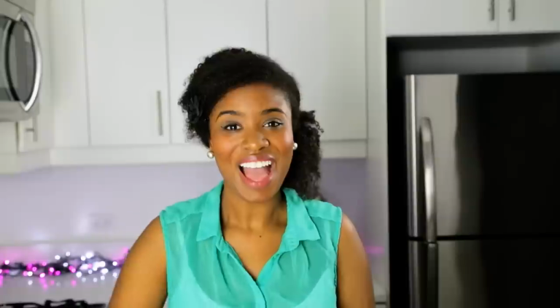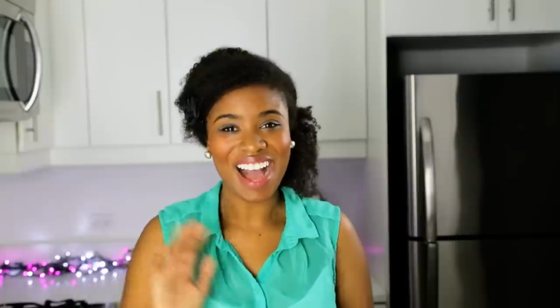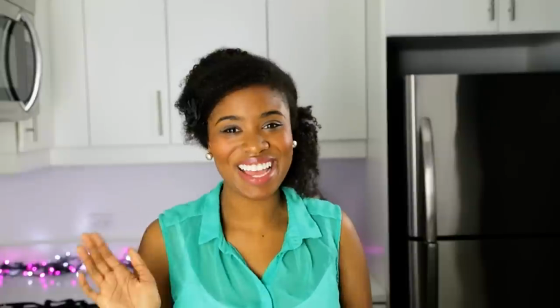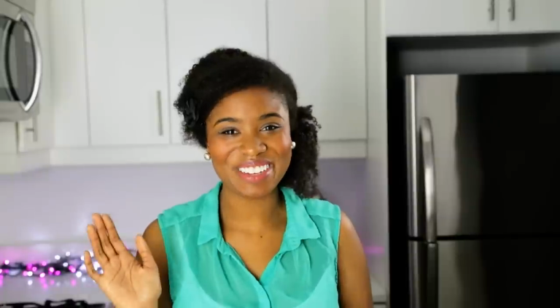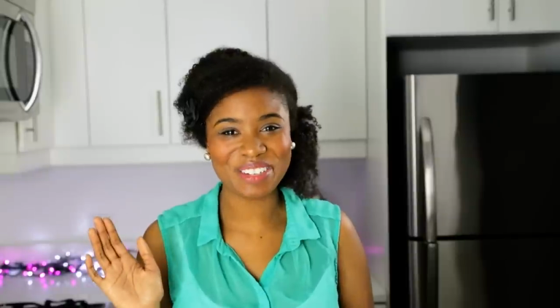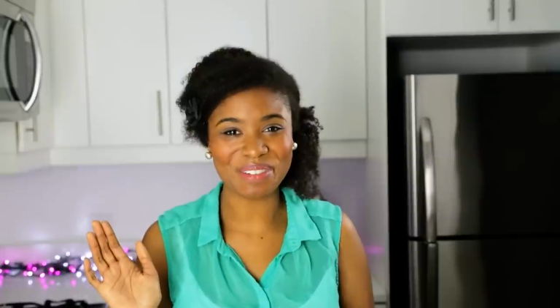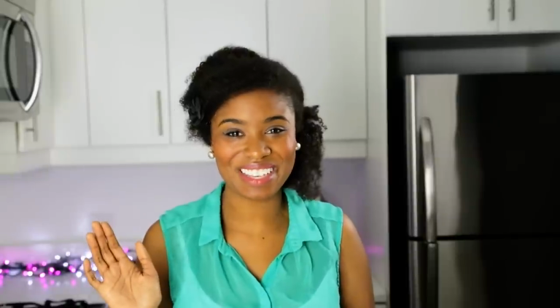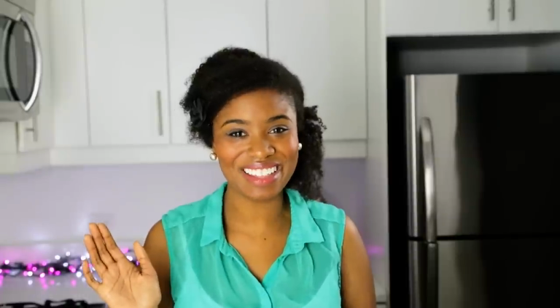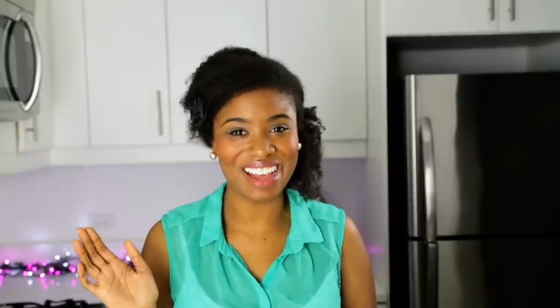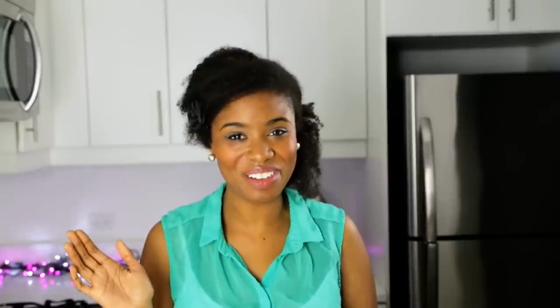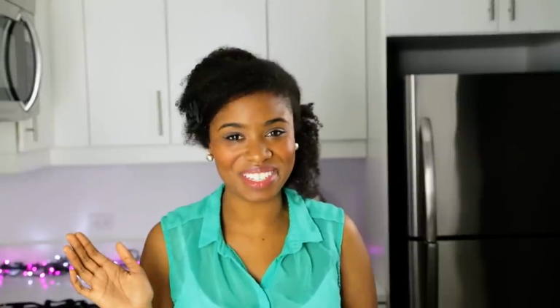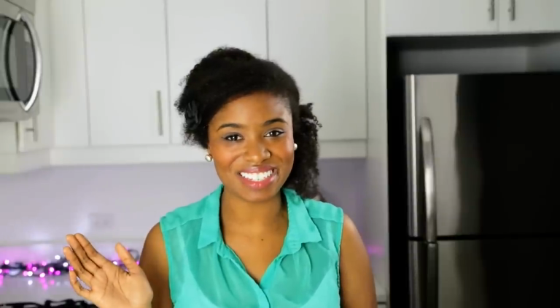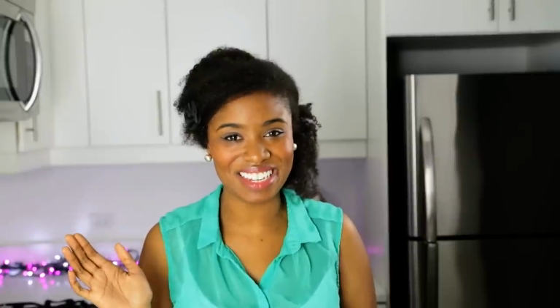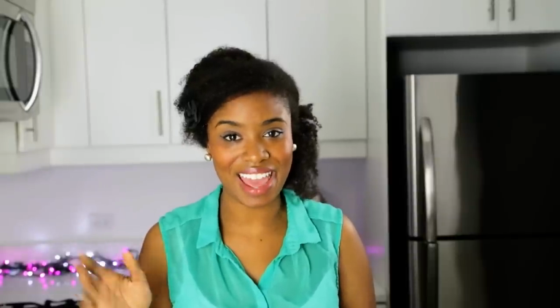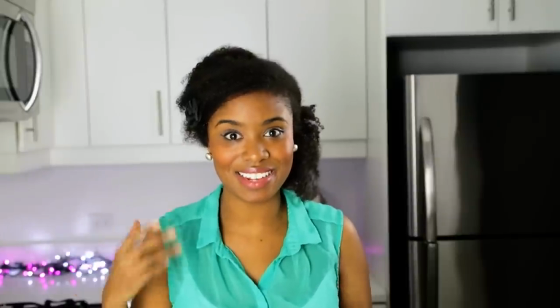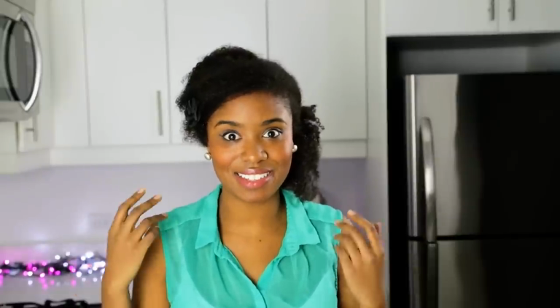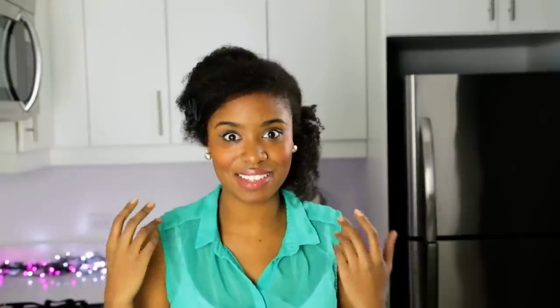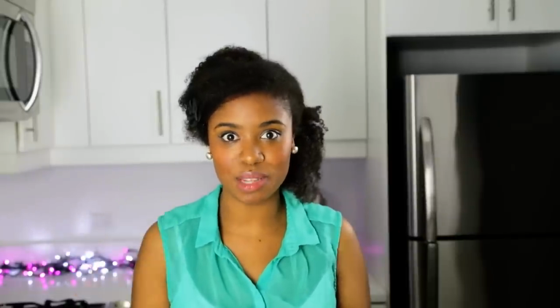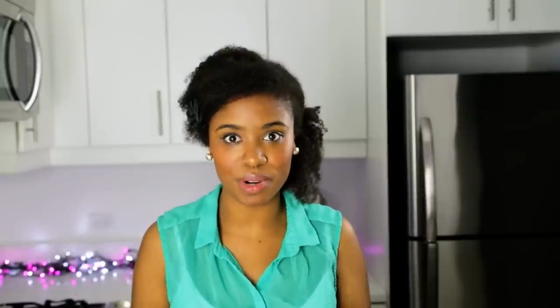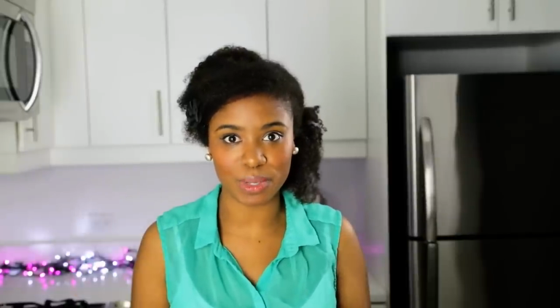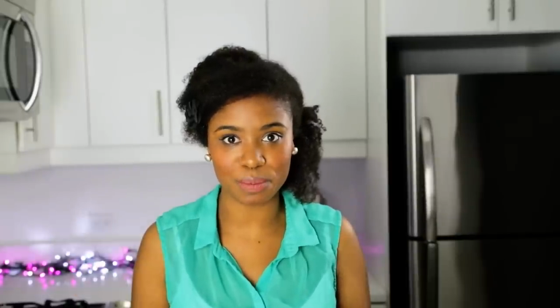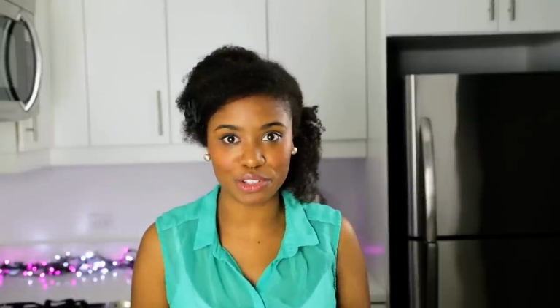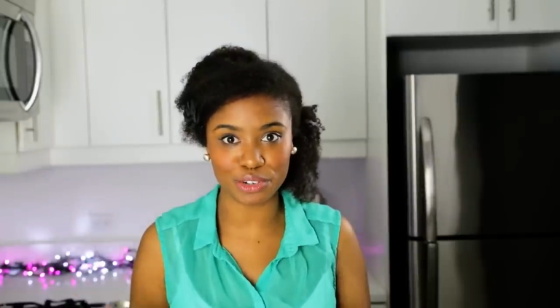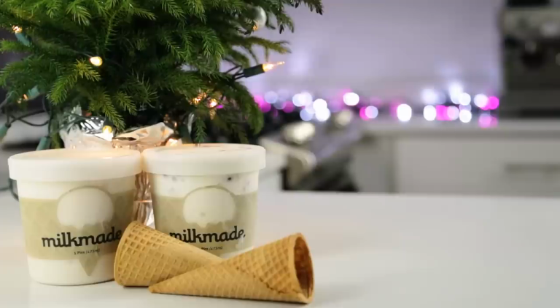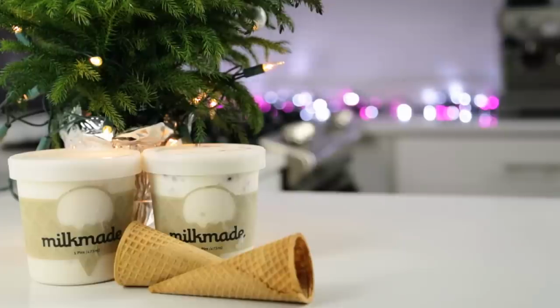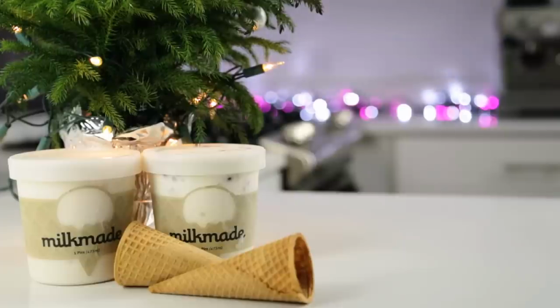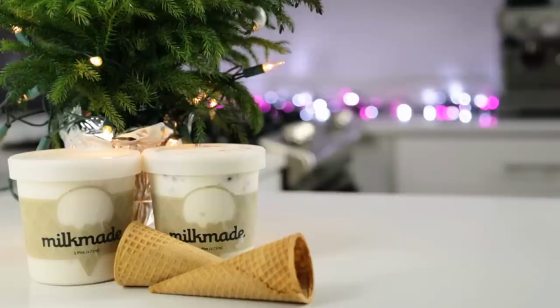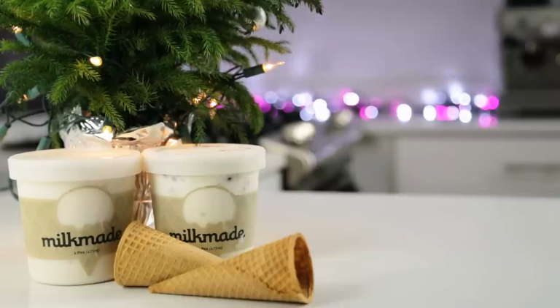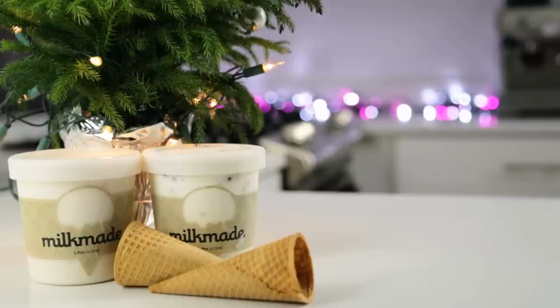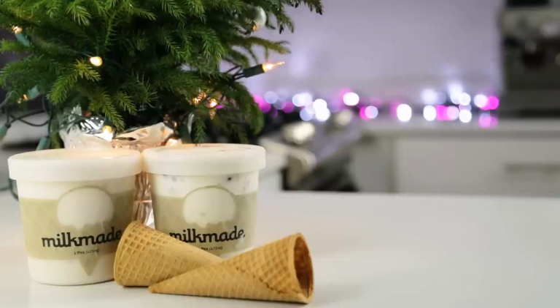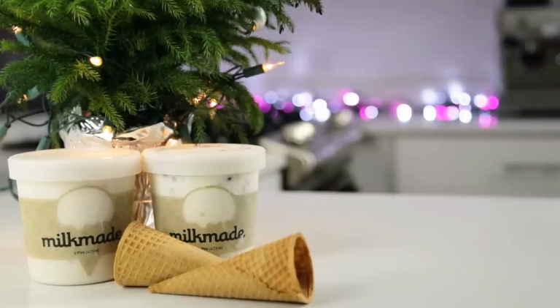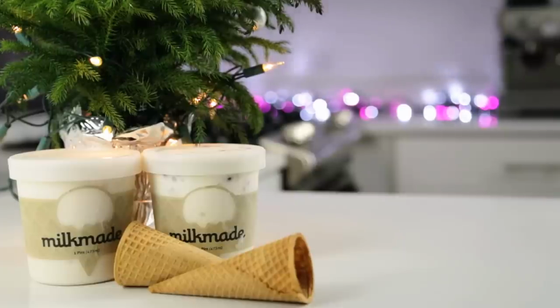Hi YouTube, it's Tequila, obviously, and it's December, which means there are new flavors of ice cream from Milkmaid.